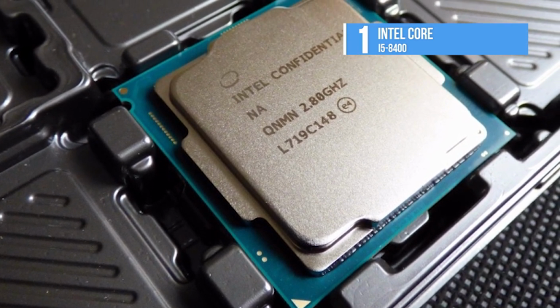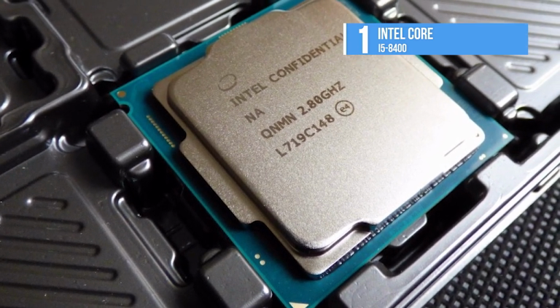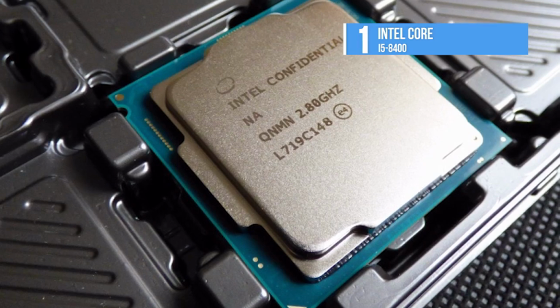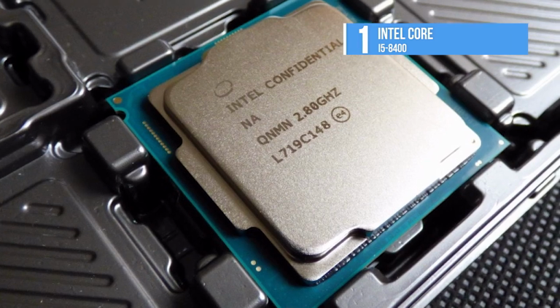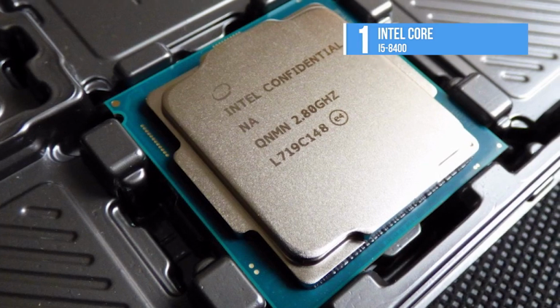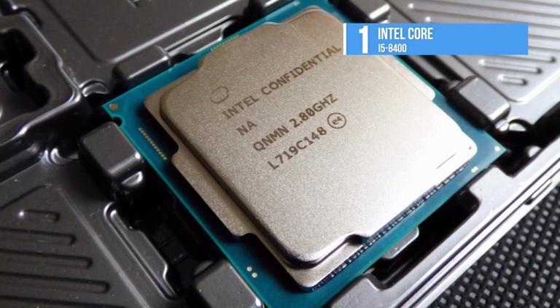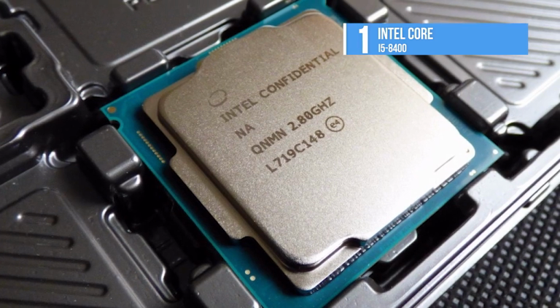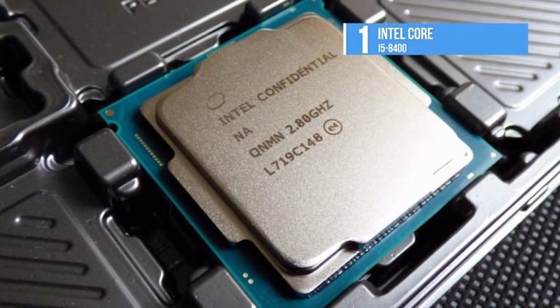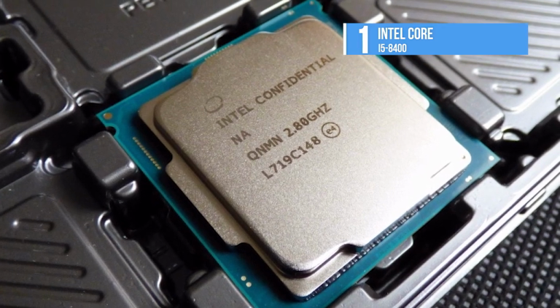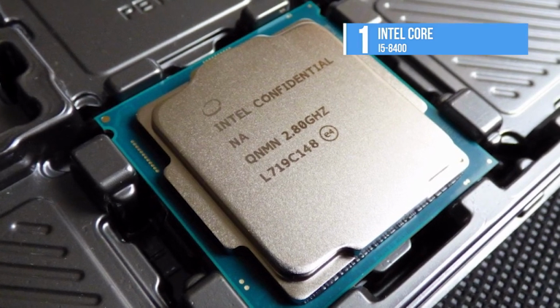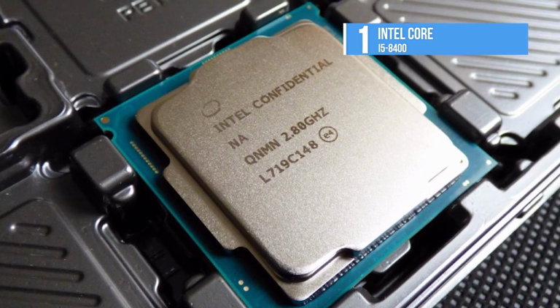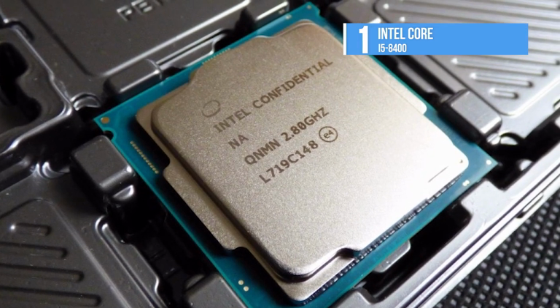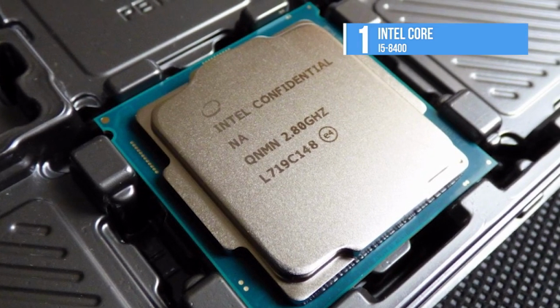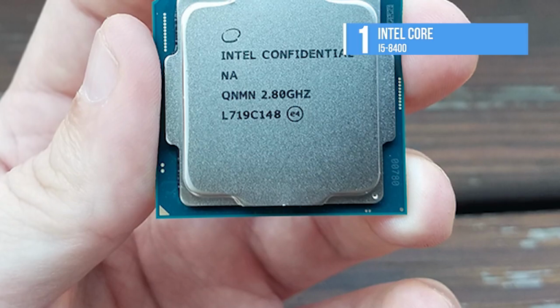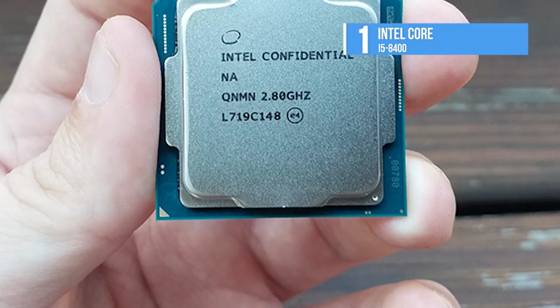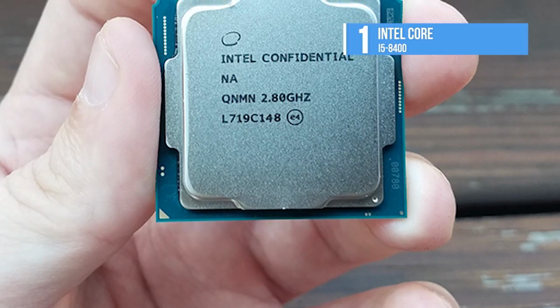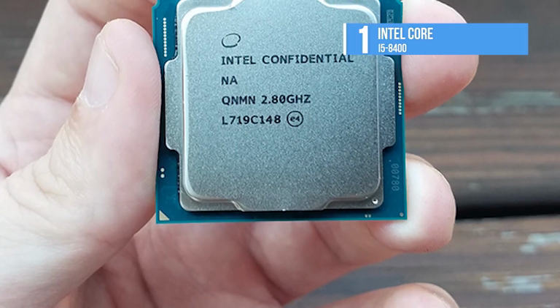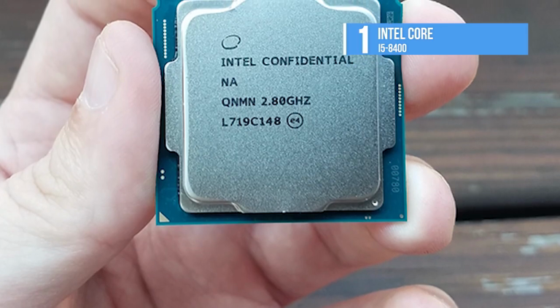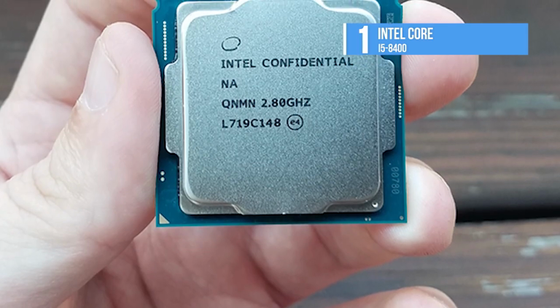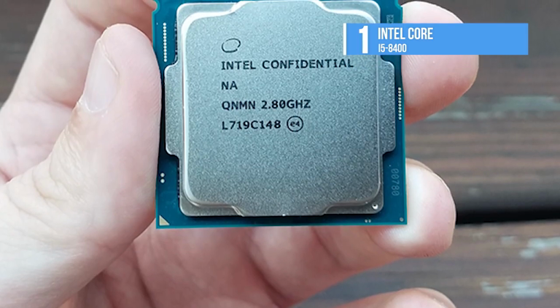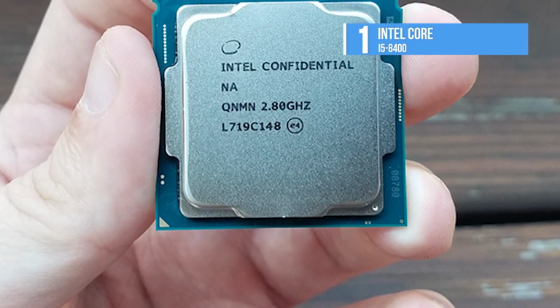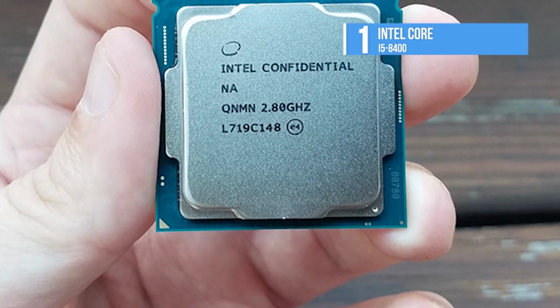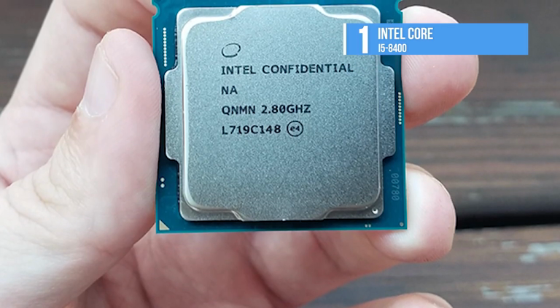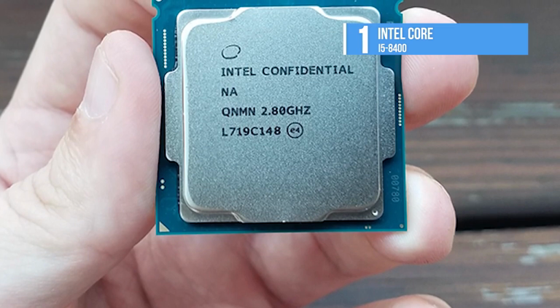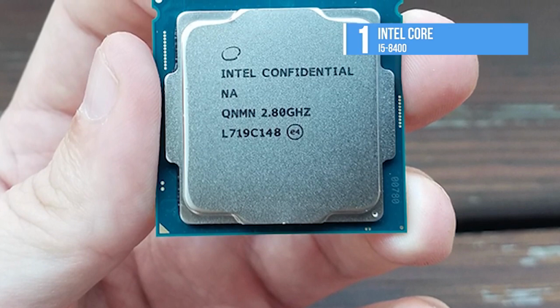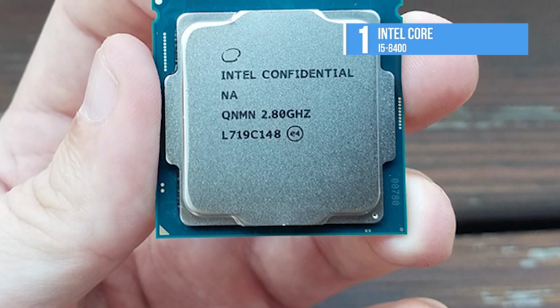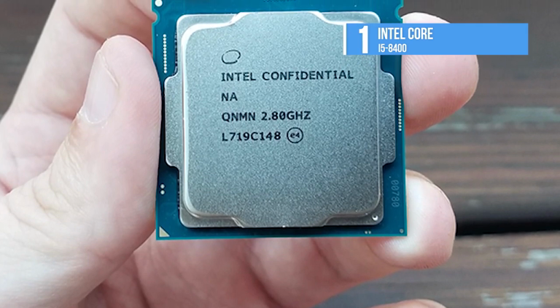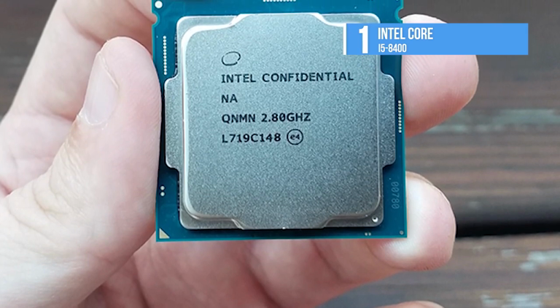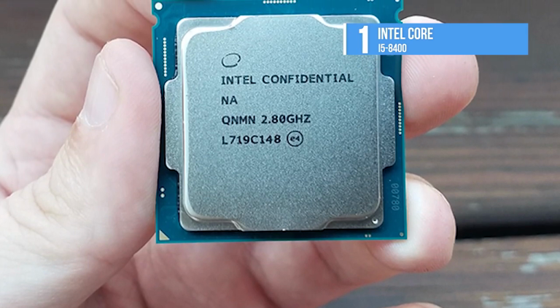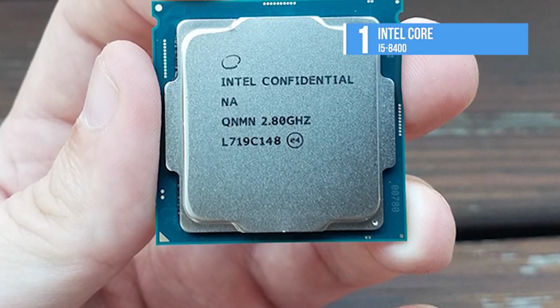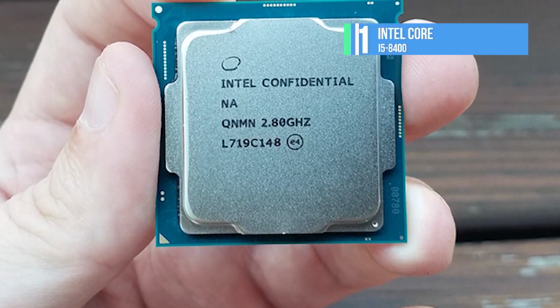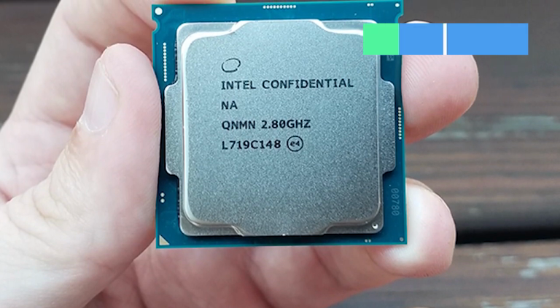So these three are the best gaming CPUs in the market at the moment, and you will be happy with any one of them, provided that it suits your needs.